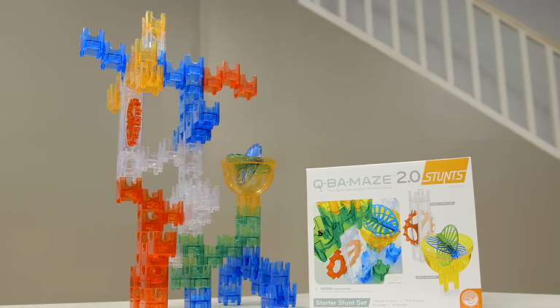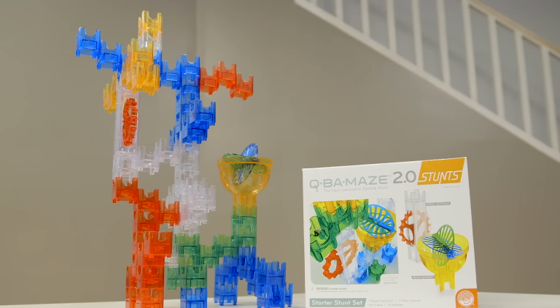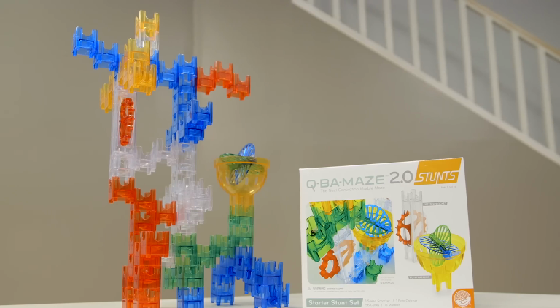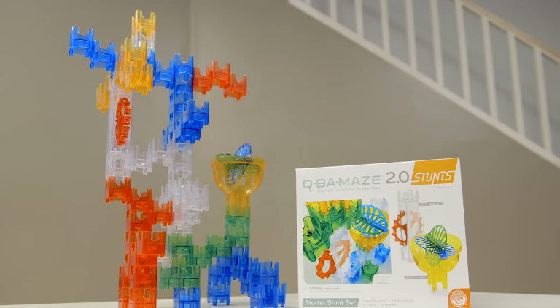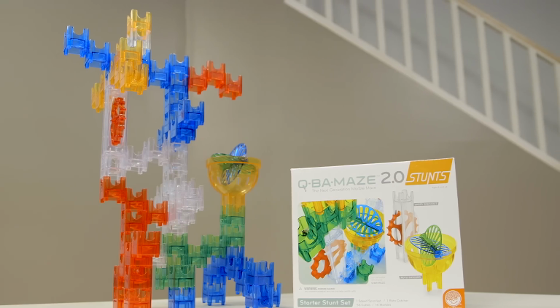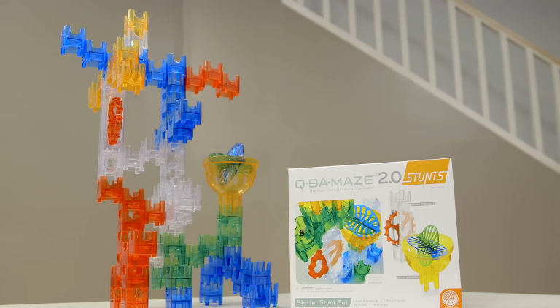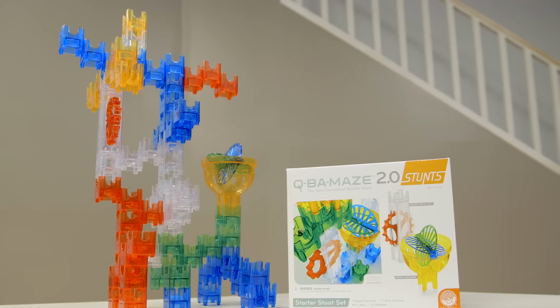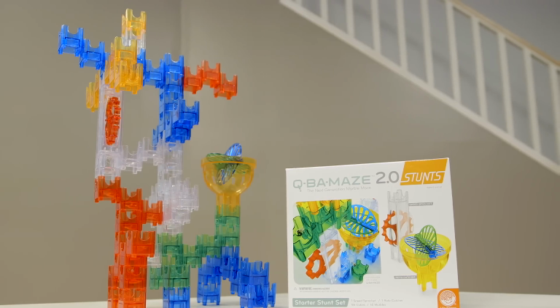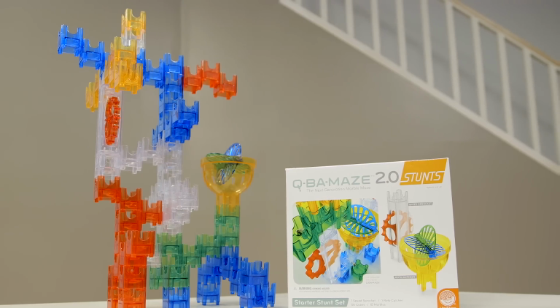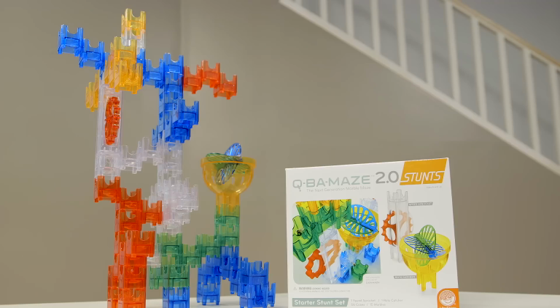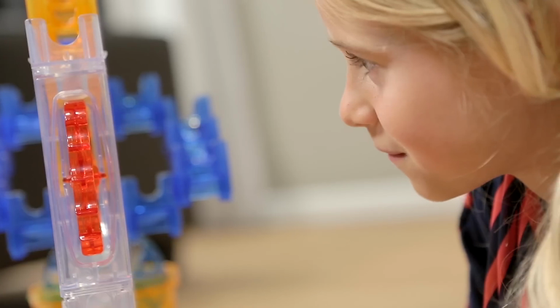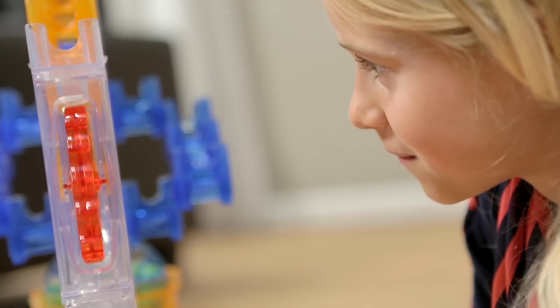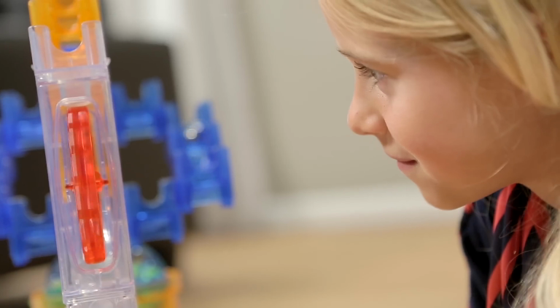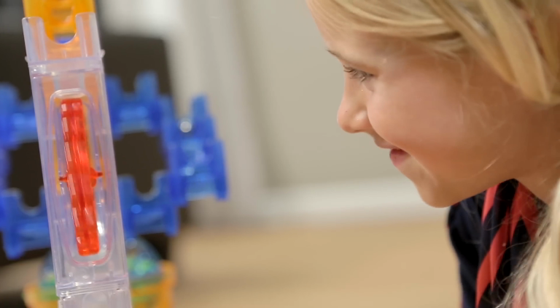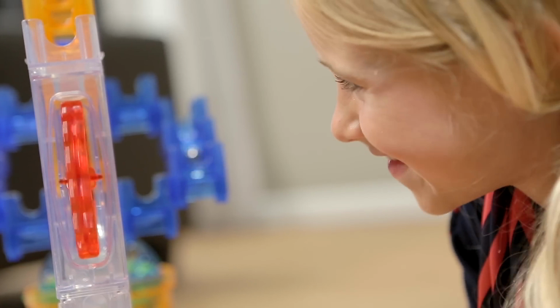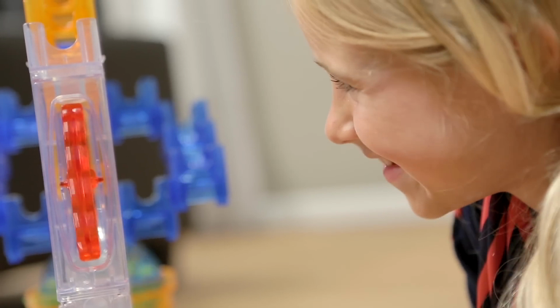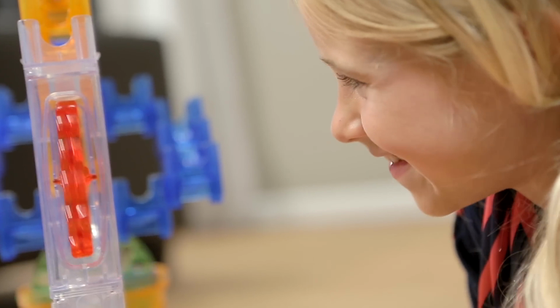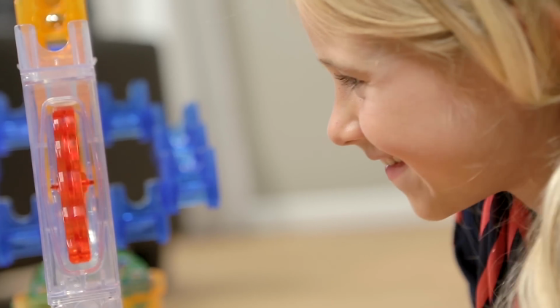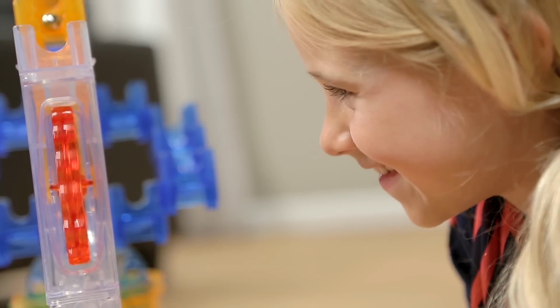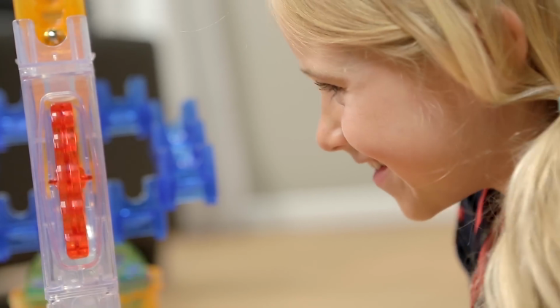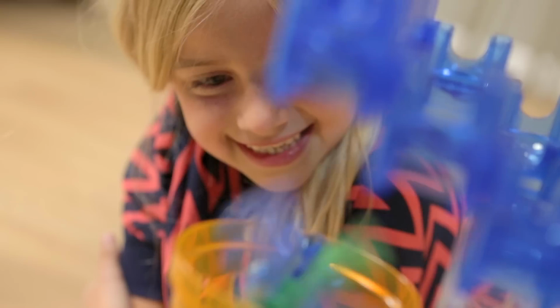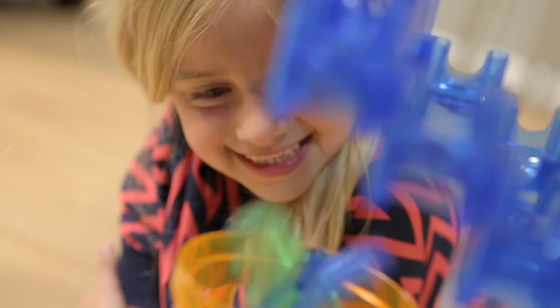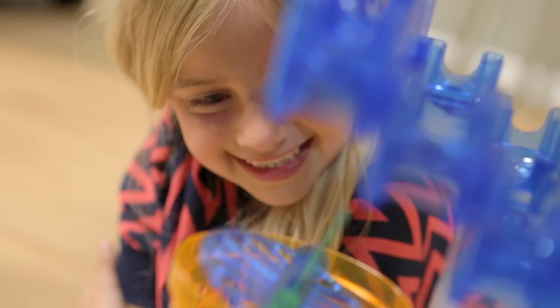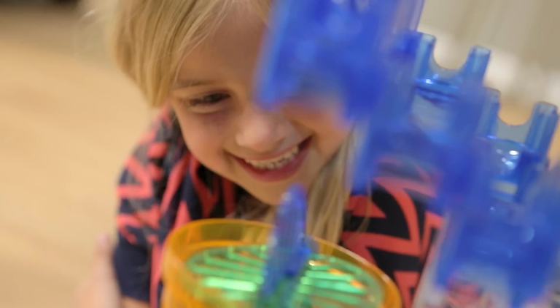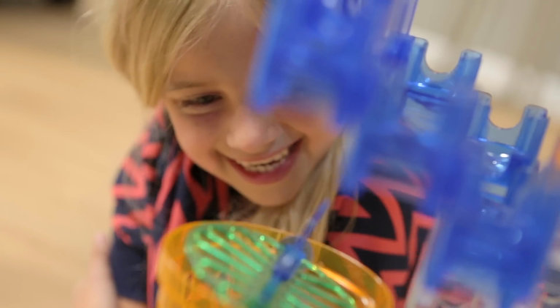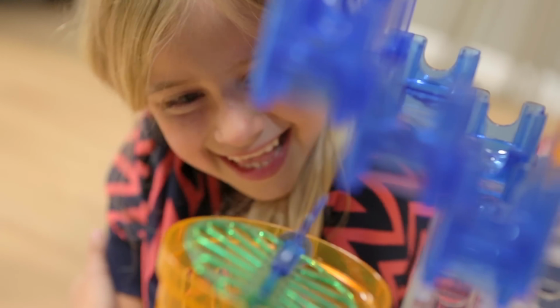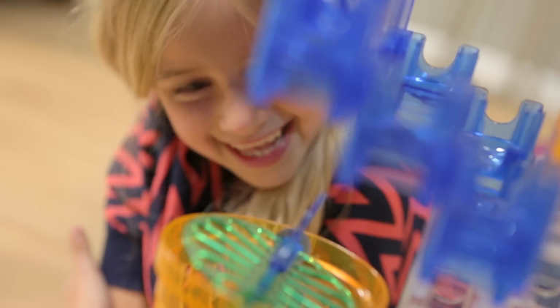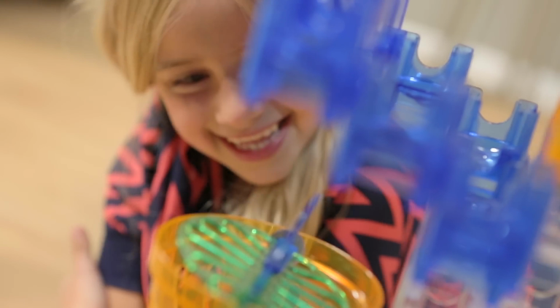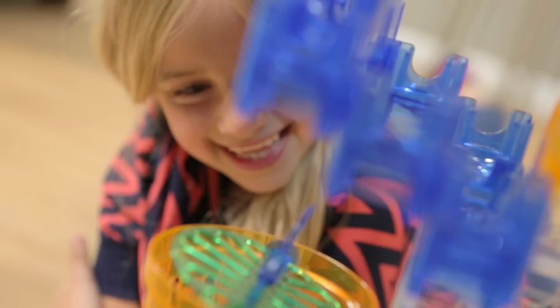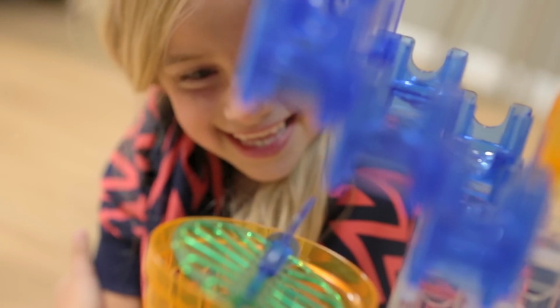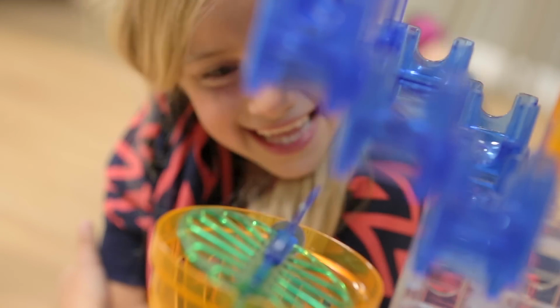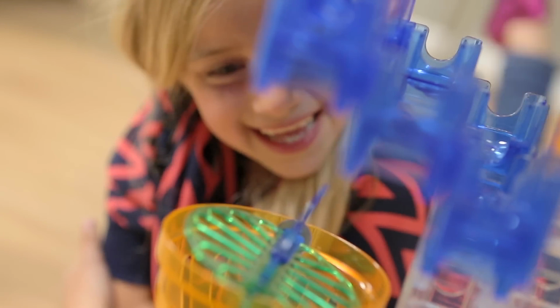The Starter Stunt Set gives you the whirling wheel of a speed sprocket, and the motion of the Roto Catcher for plenty of super spinning action.